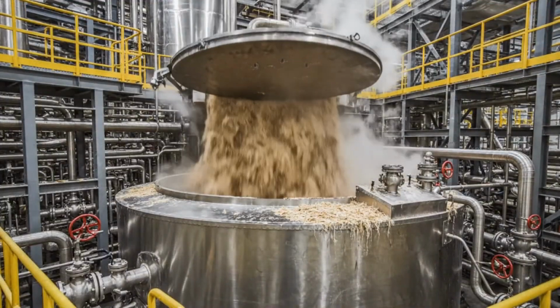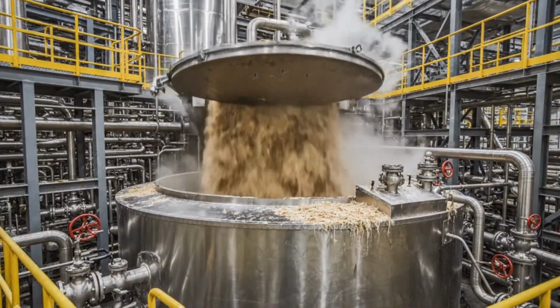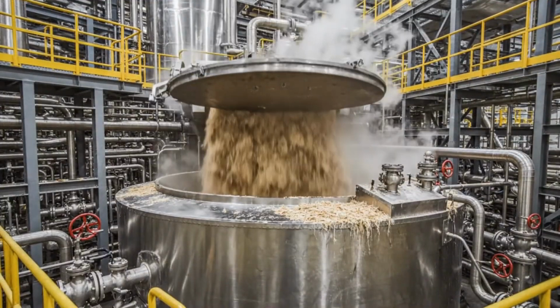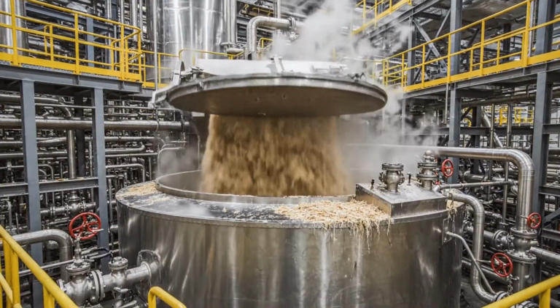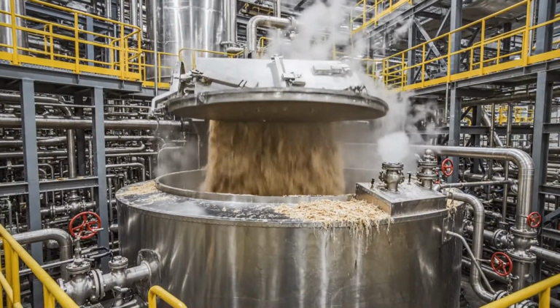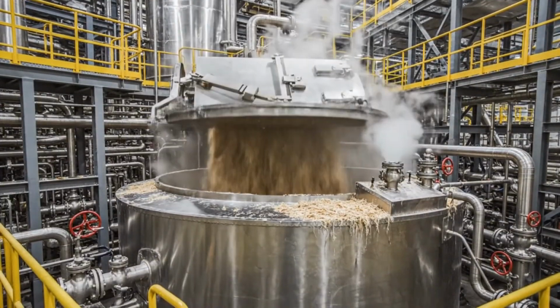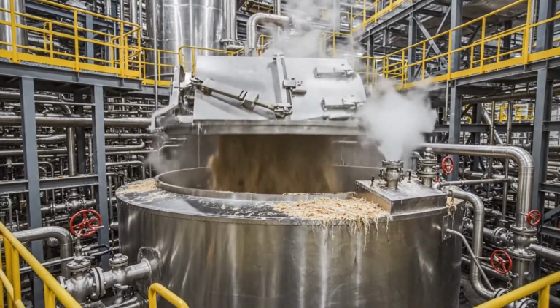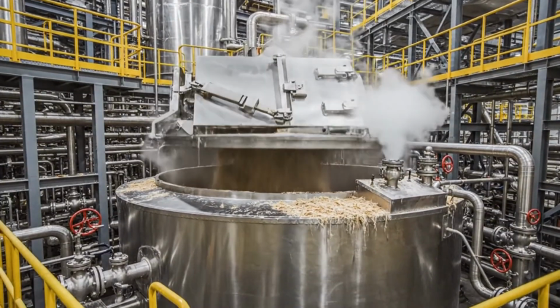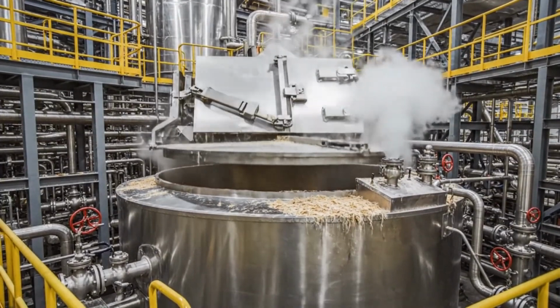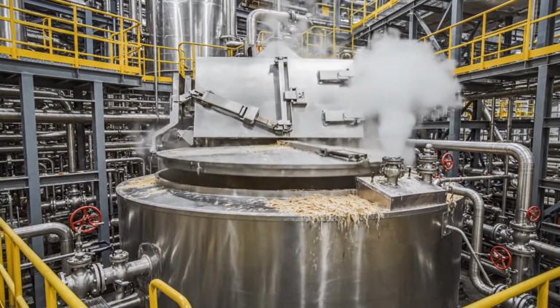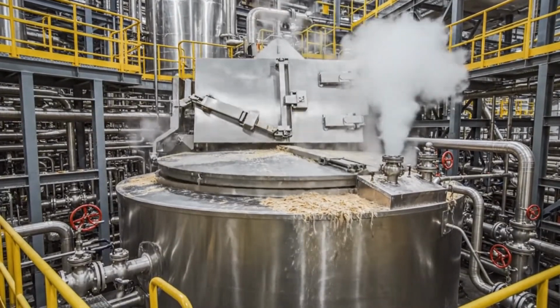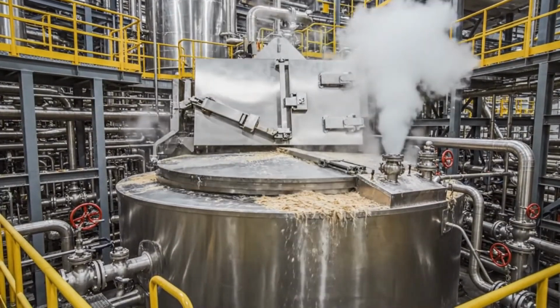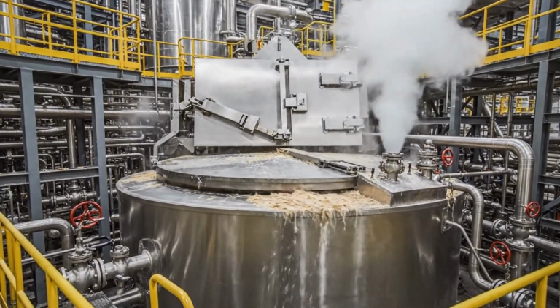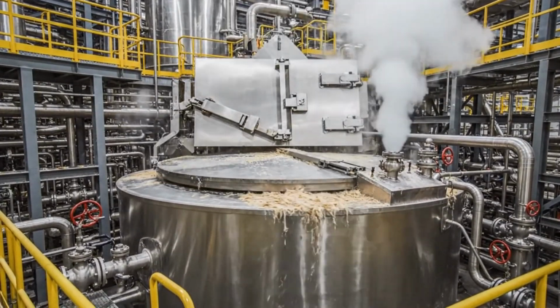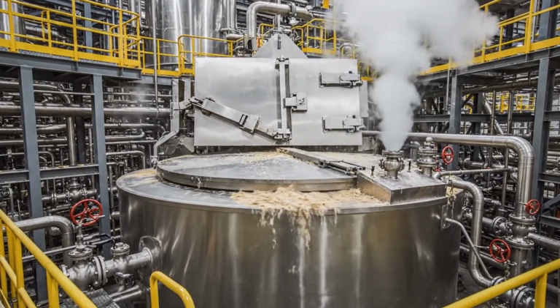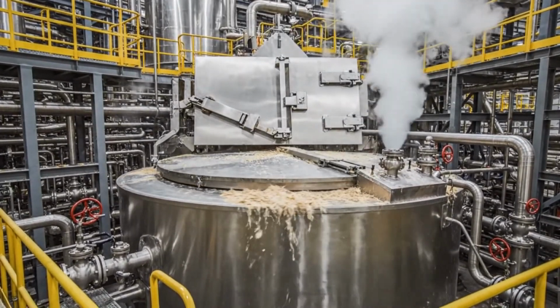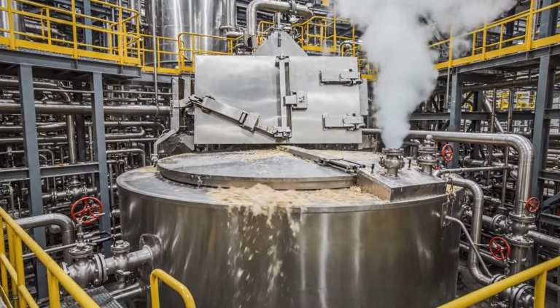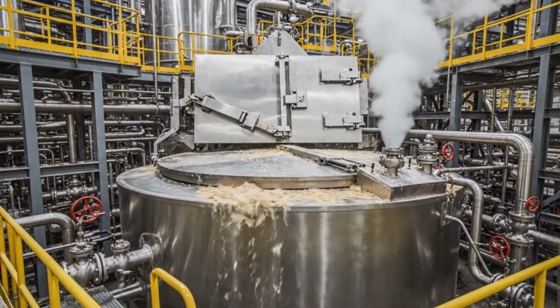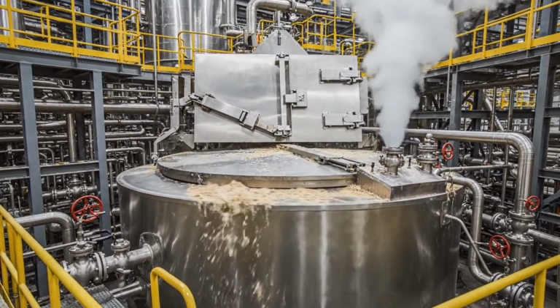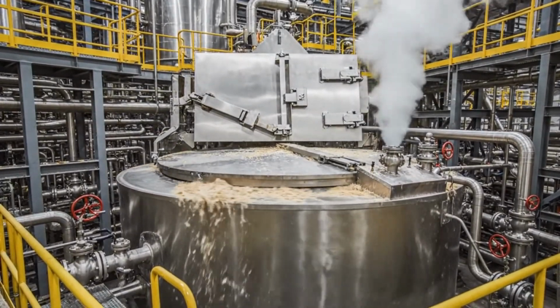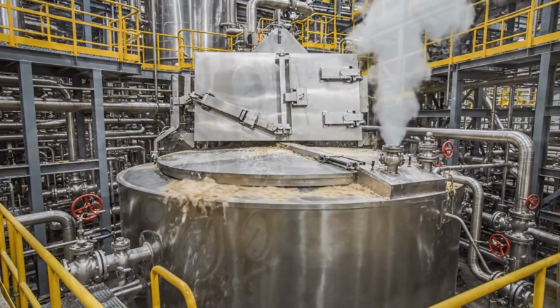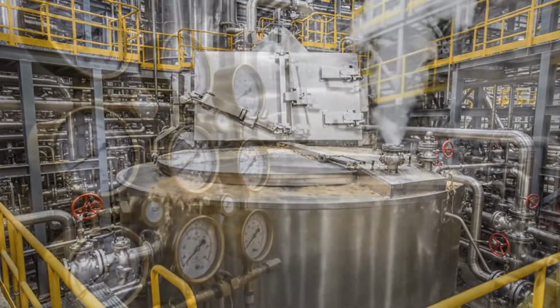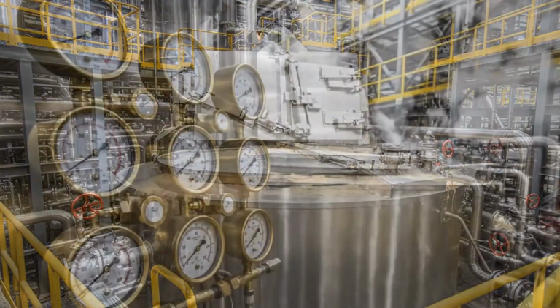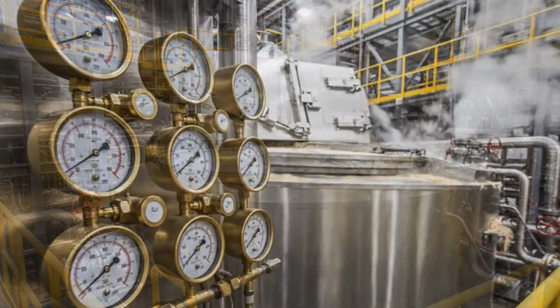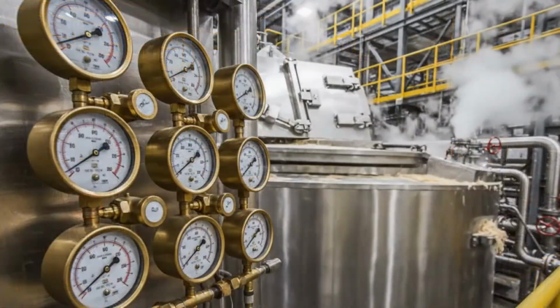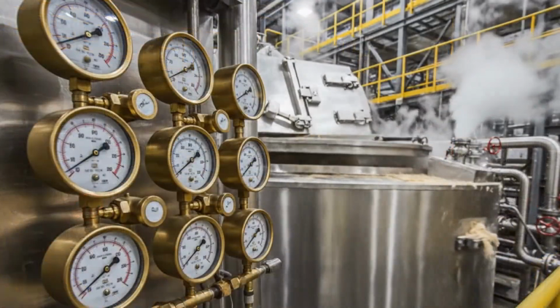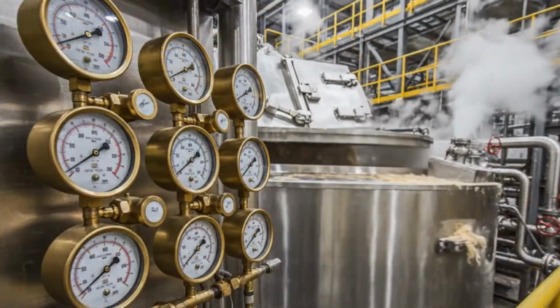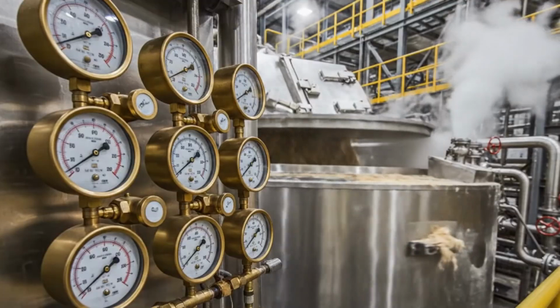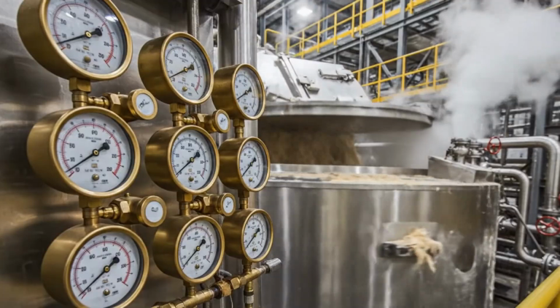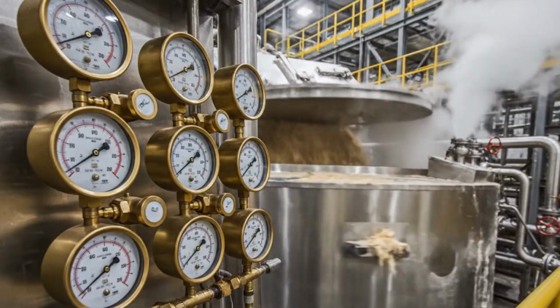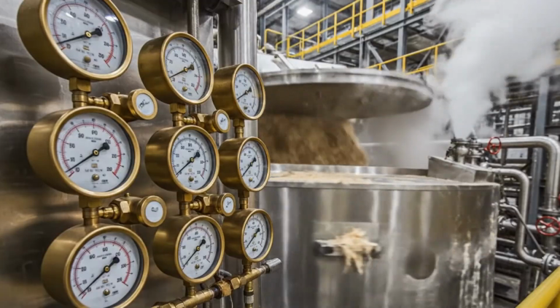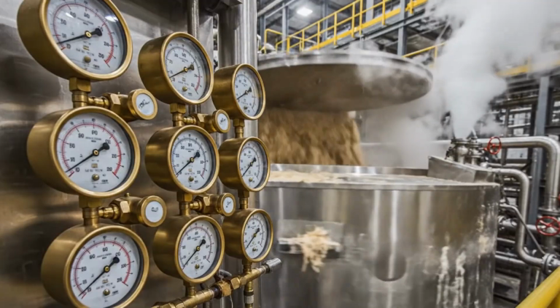The raw bagasse fibers are fed into the digester. Once the reactor door seals, the steam pressure rises.